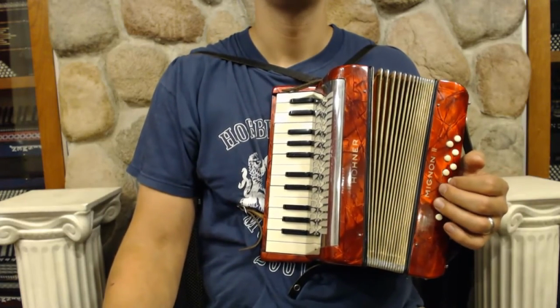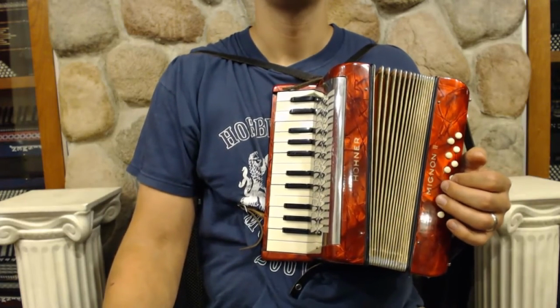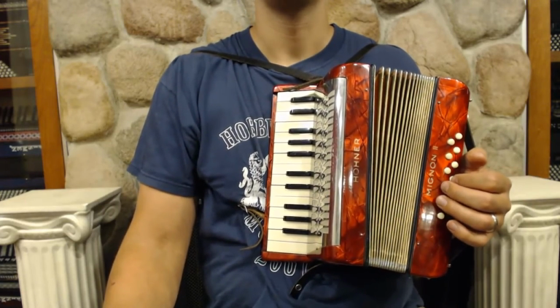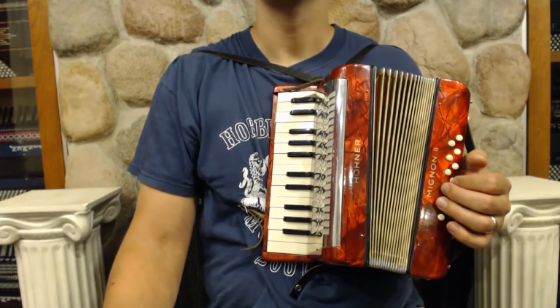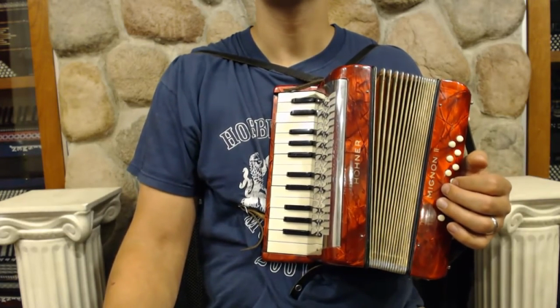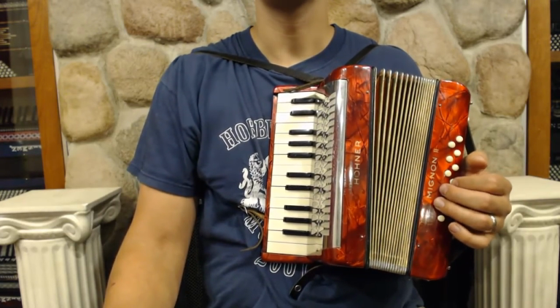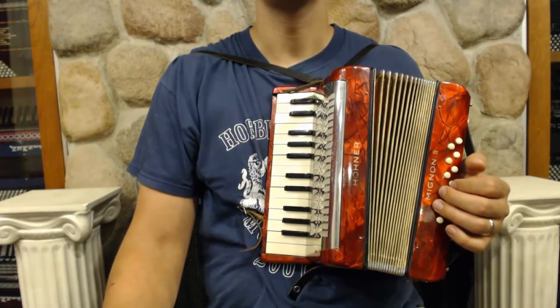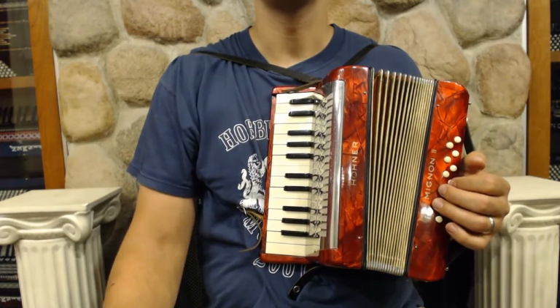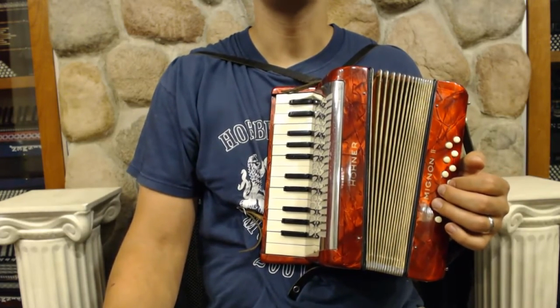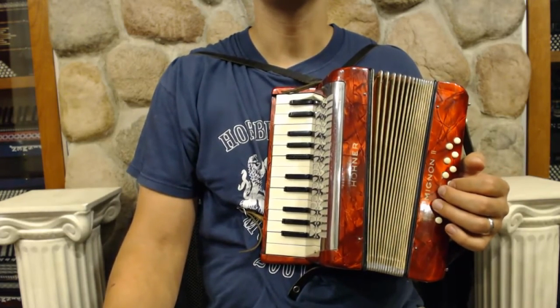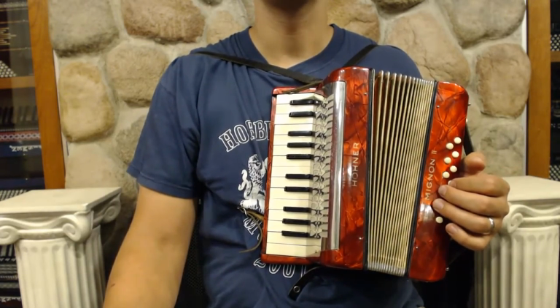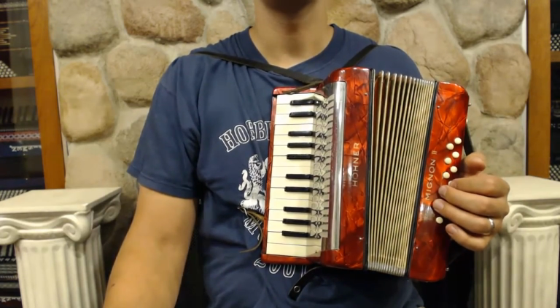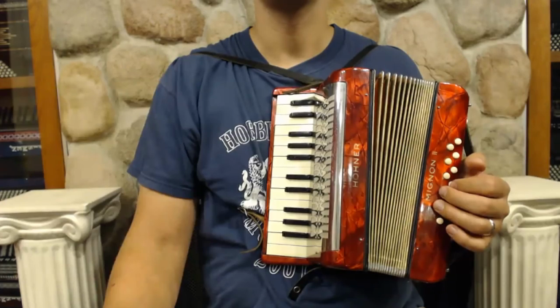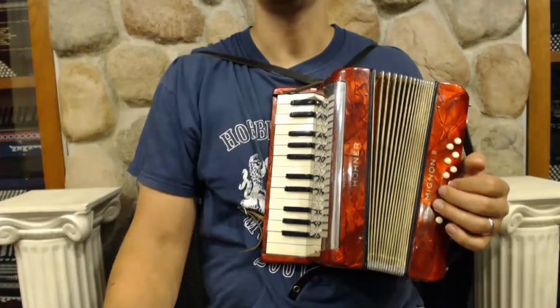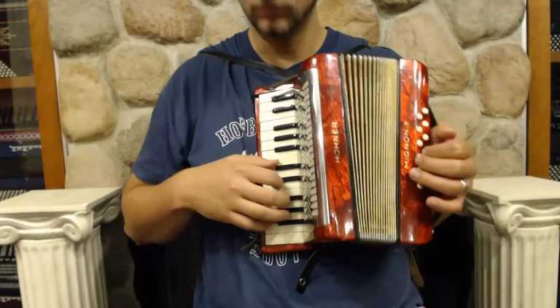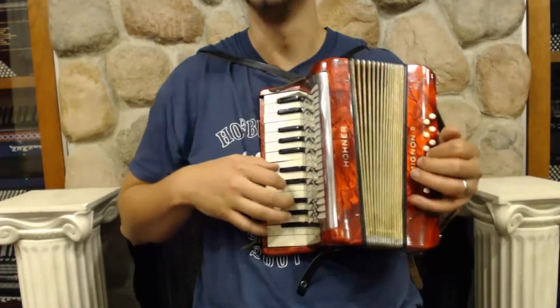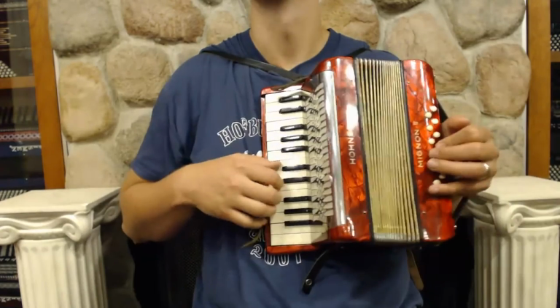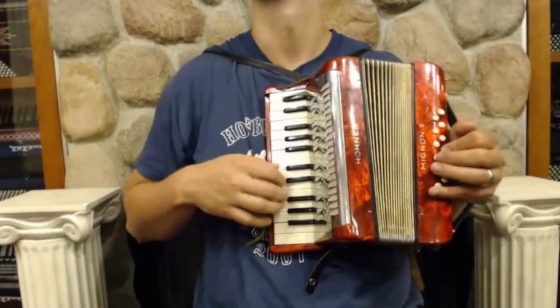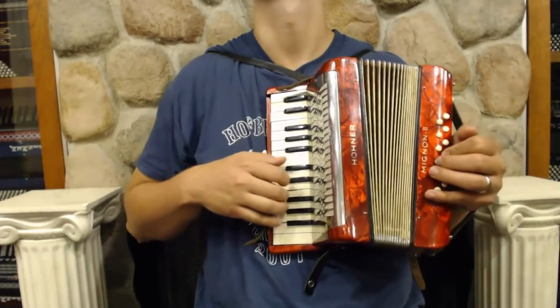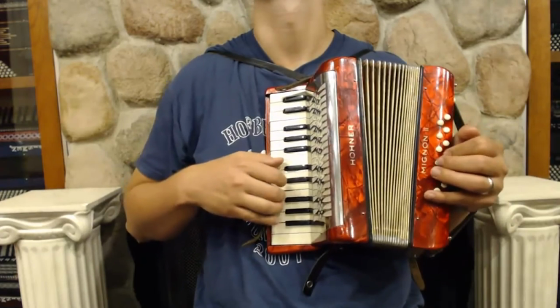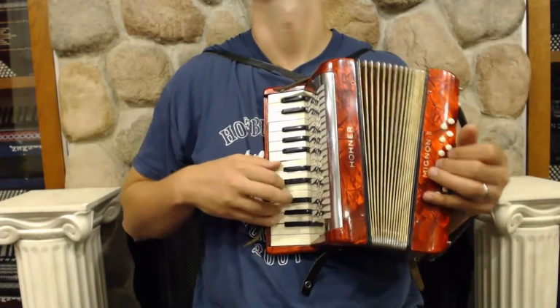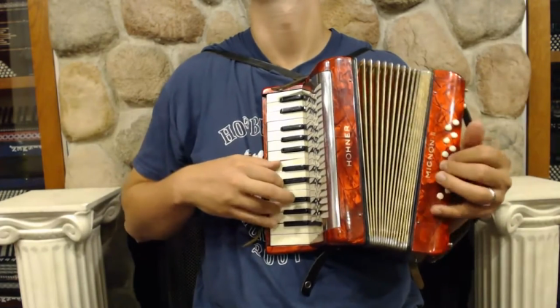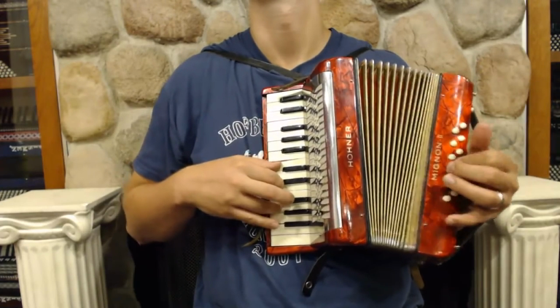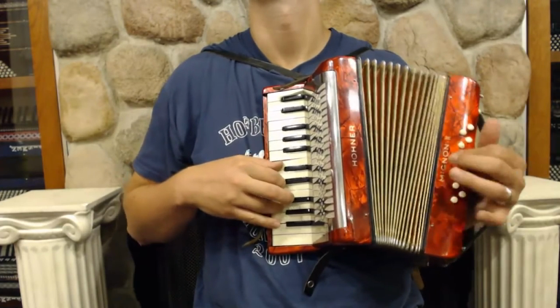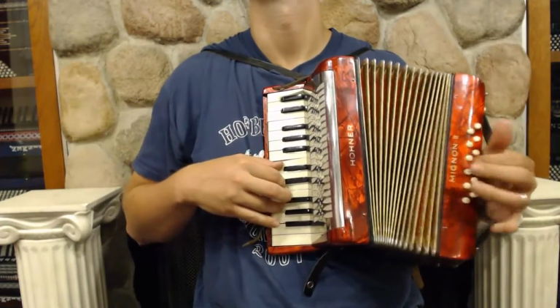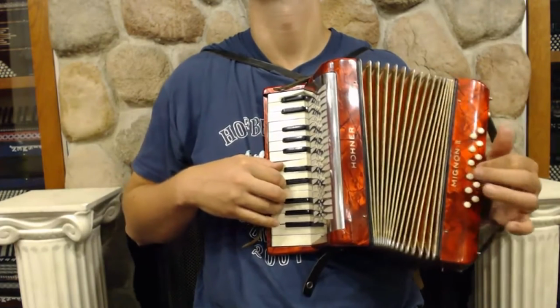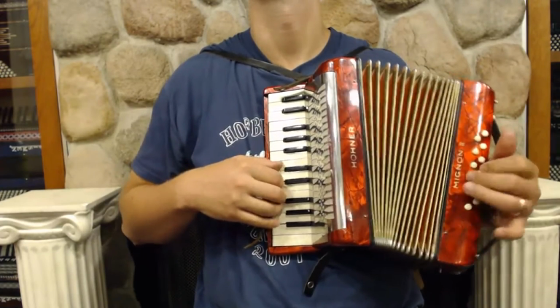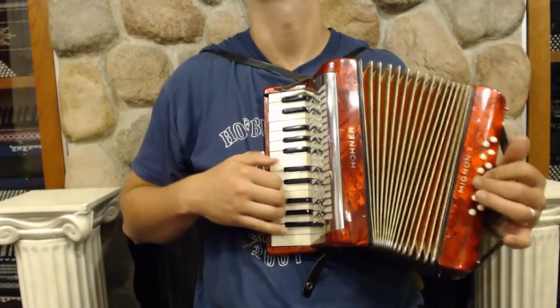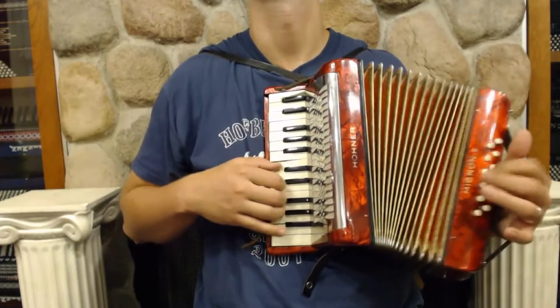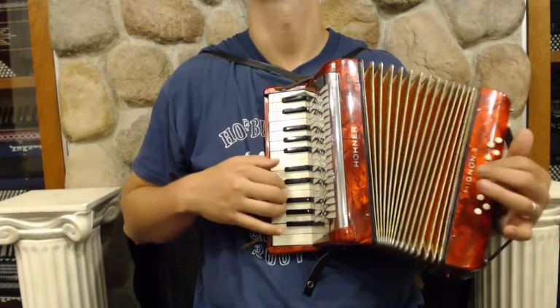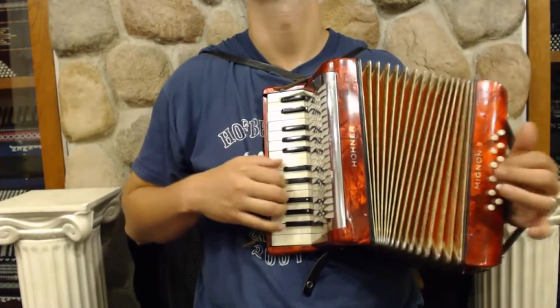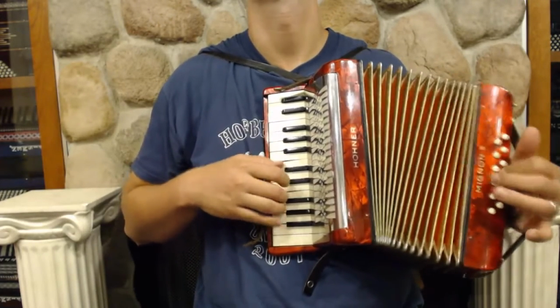I'll play something so you can hear what it sounds like.